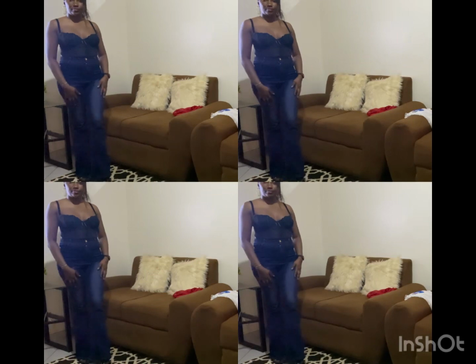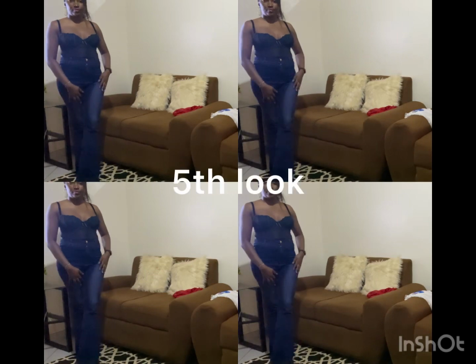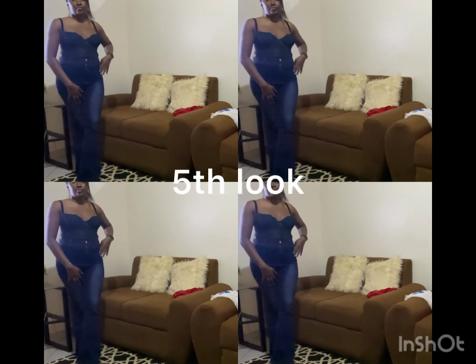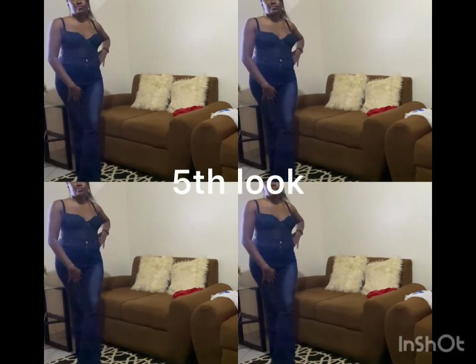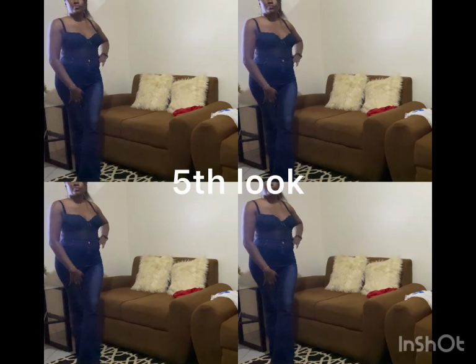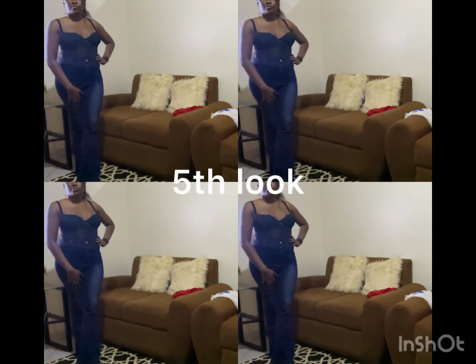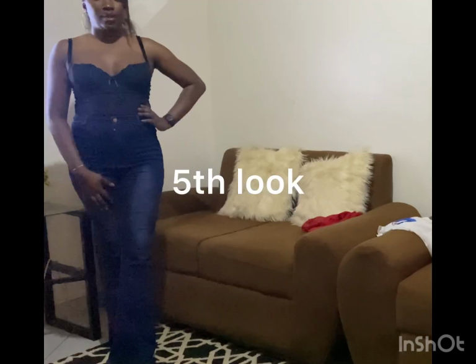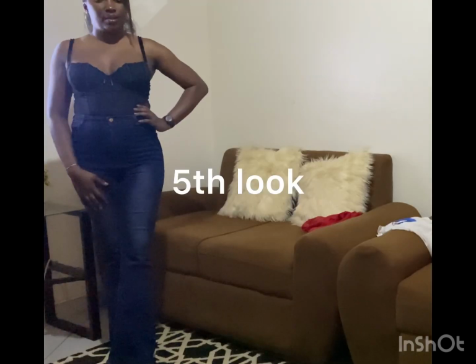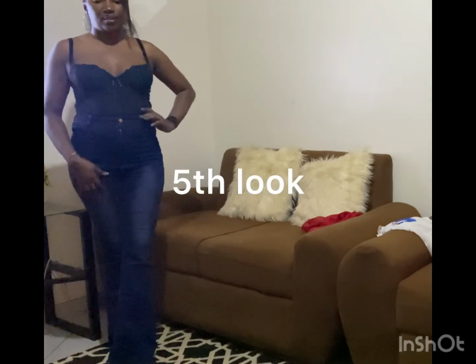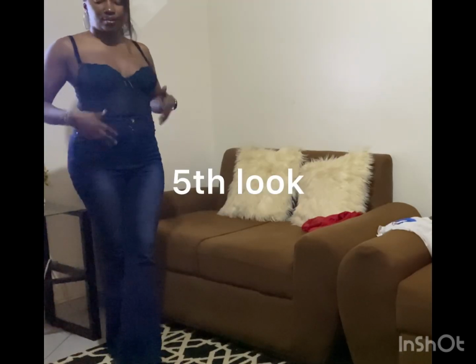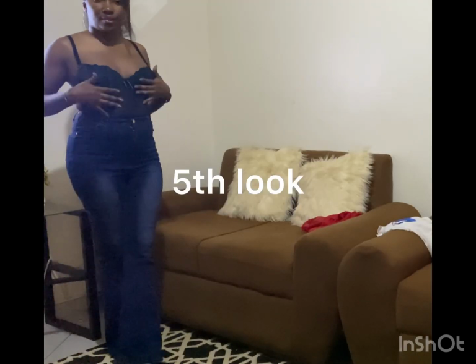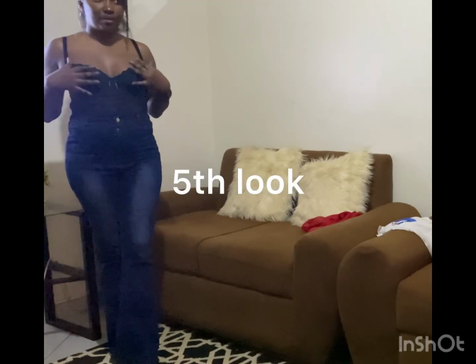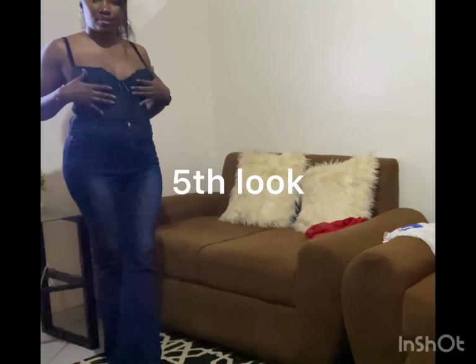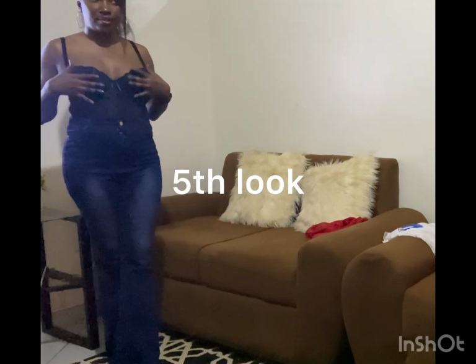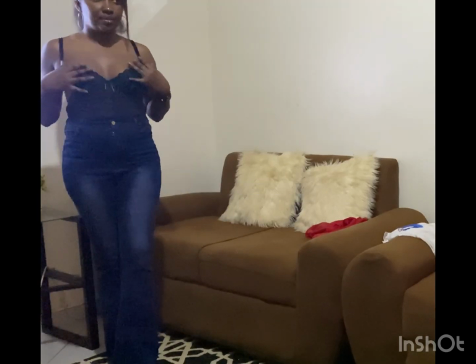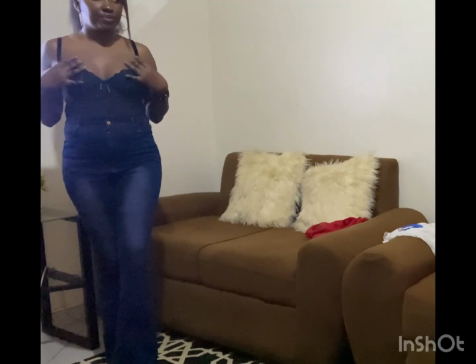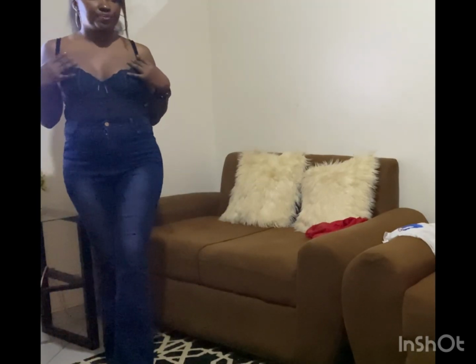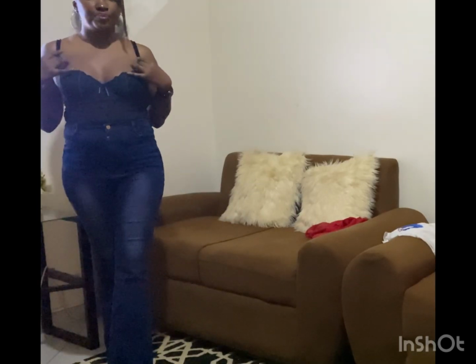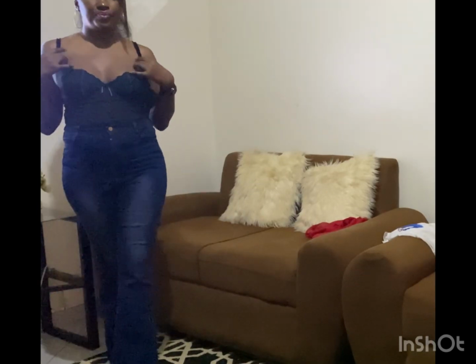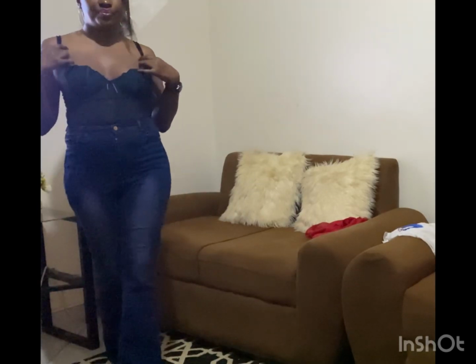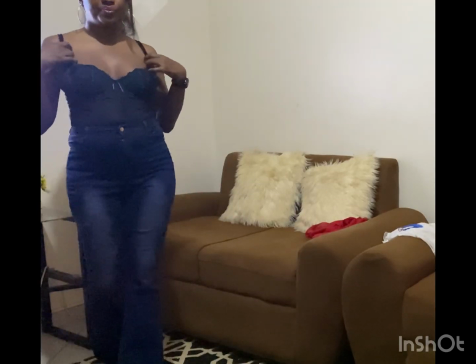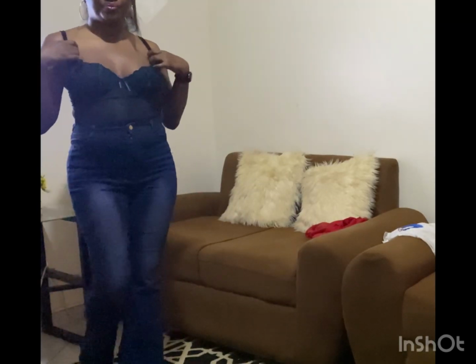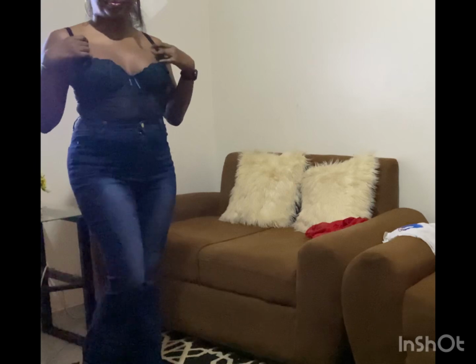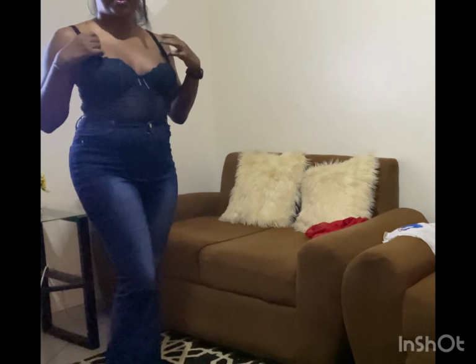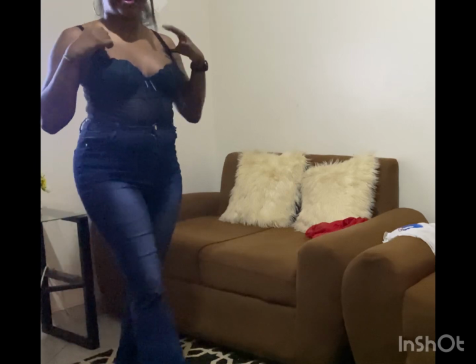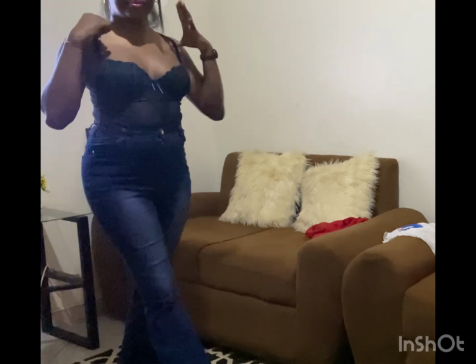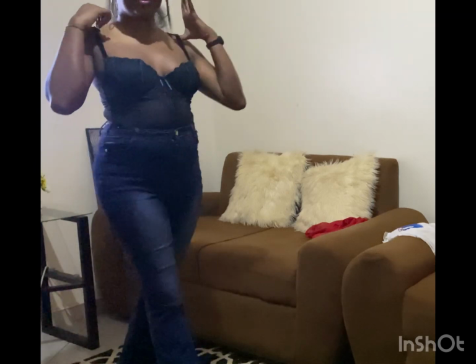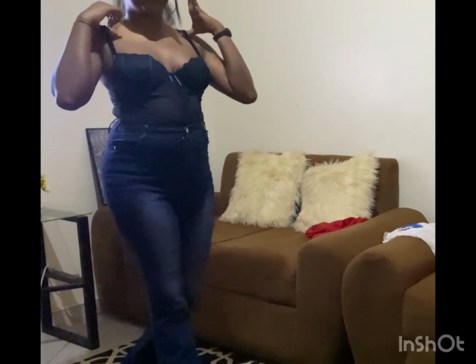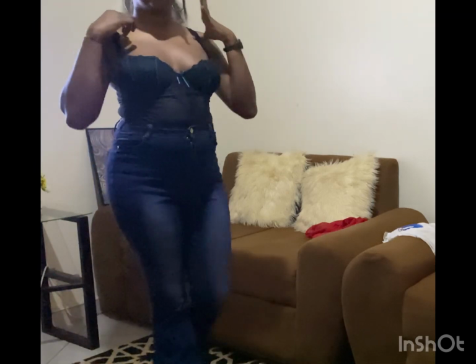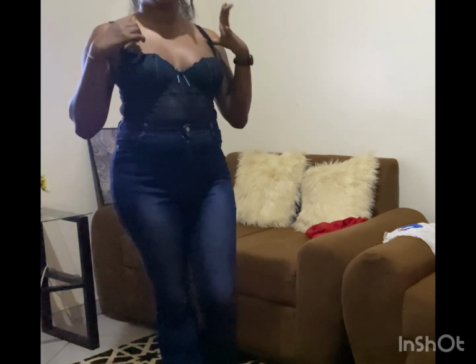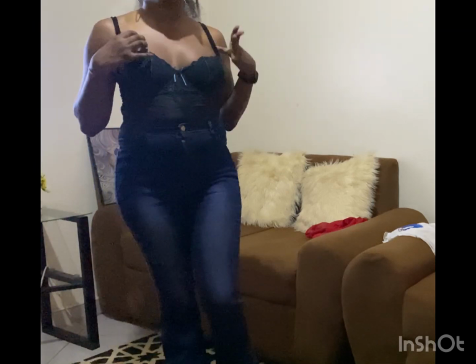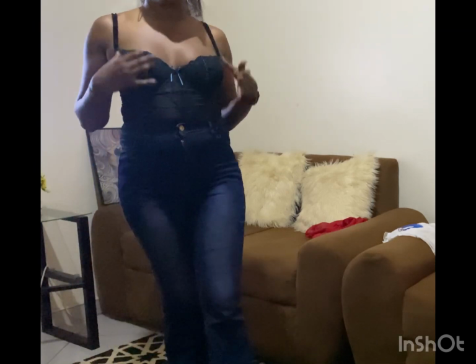Fifth look, we are pairing the jeans with a black bodysuit.